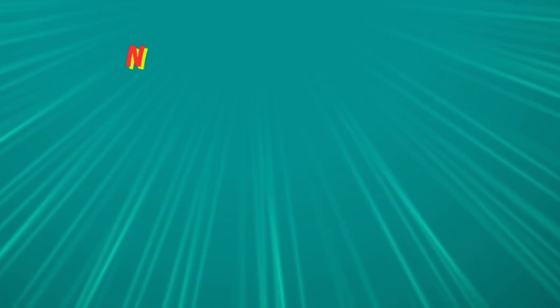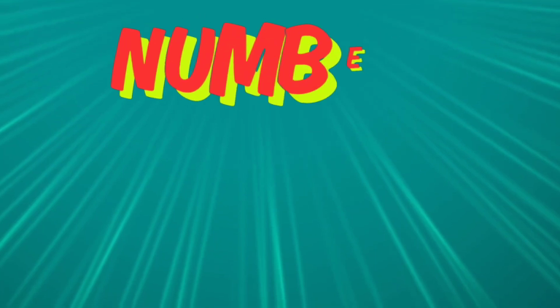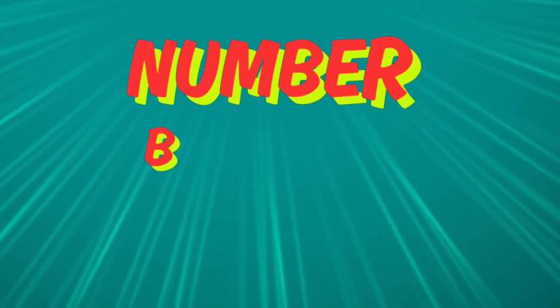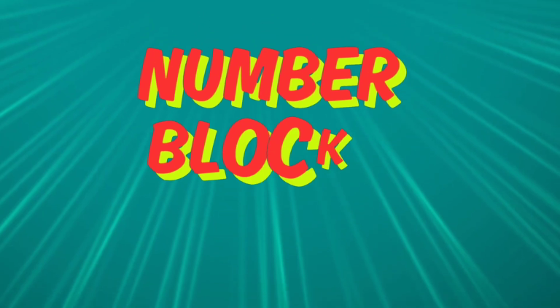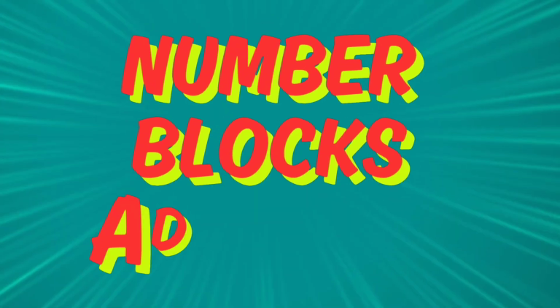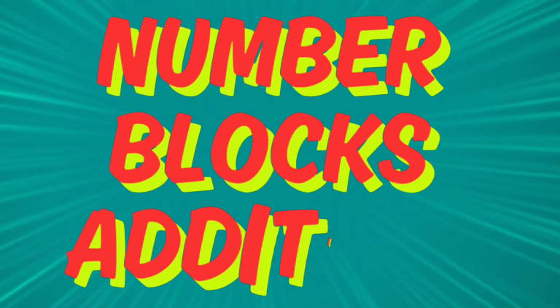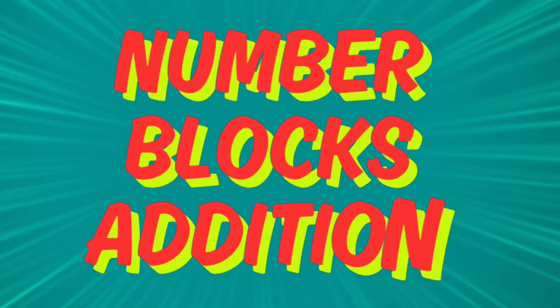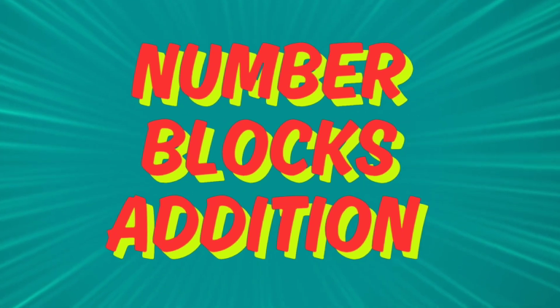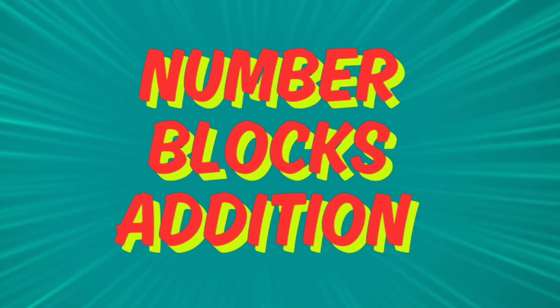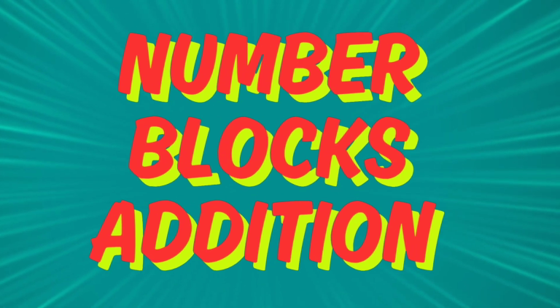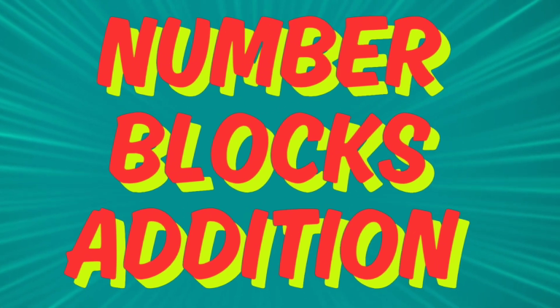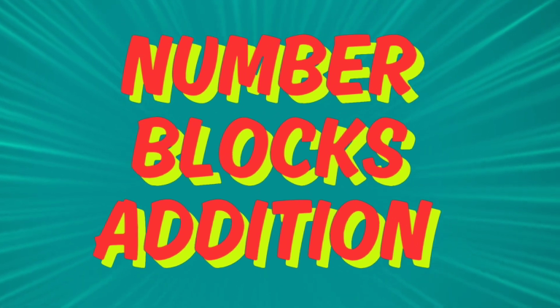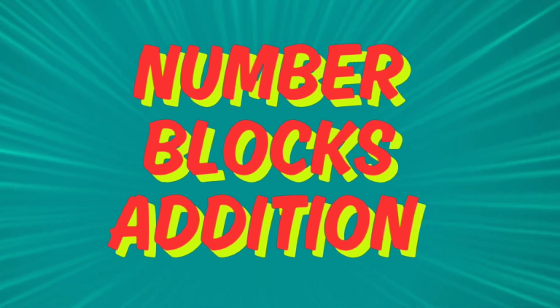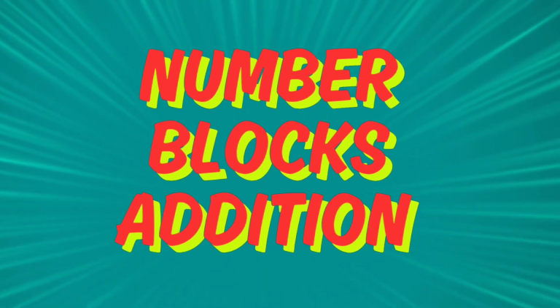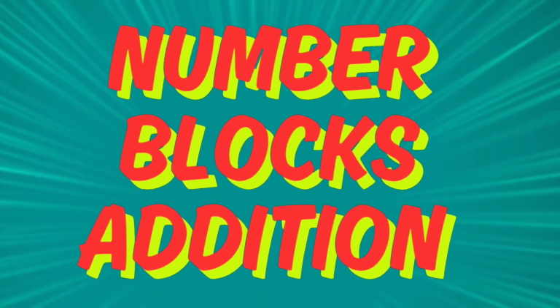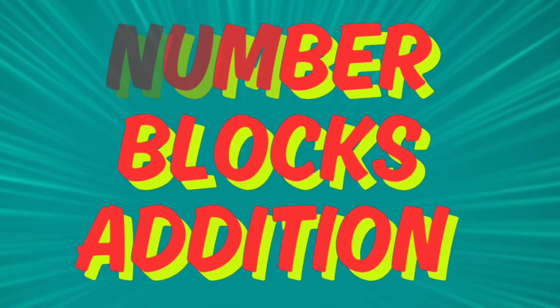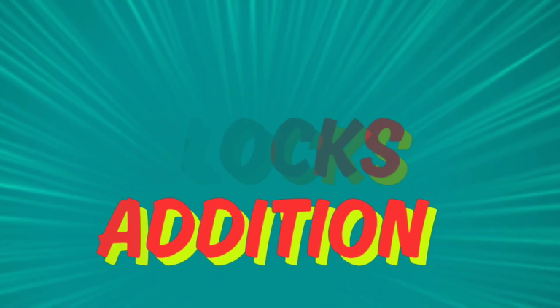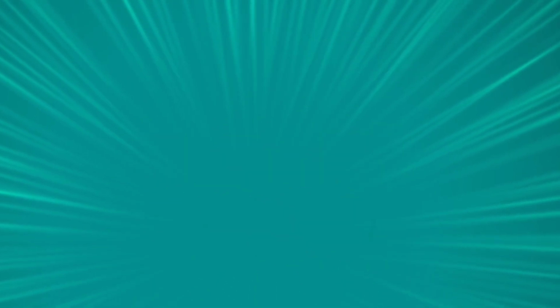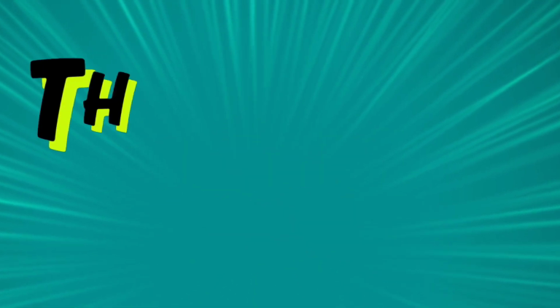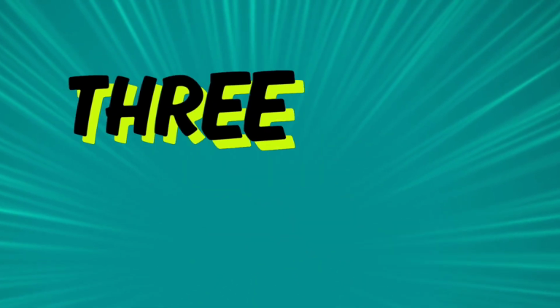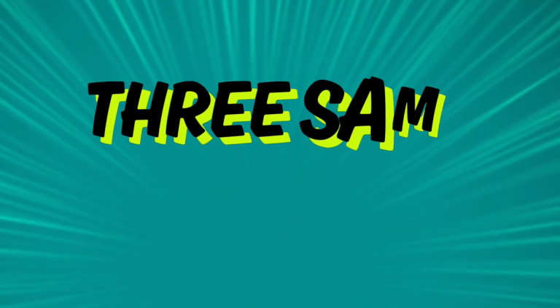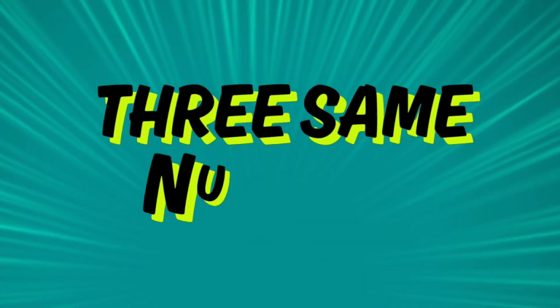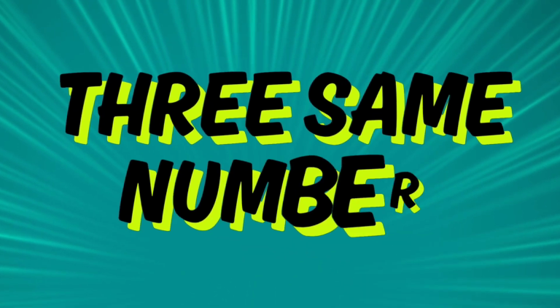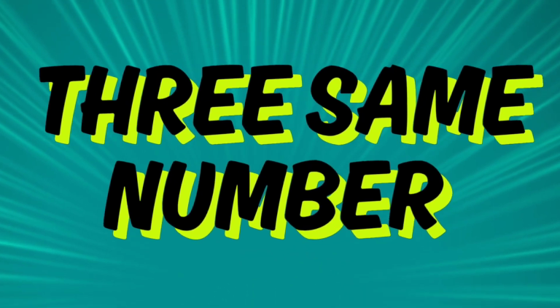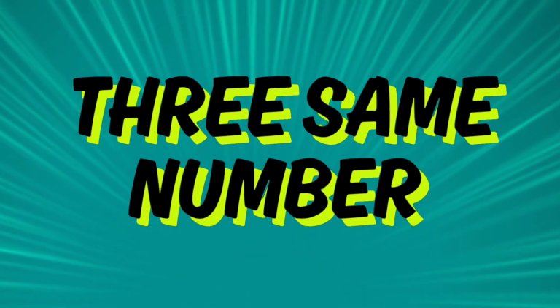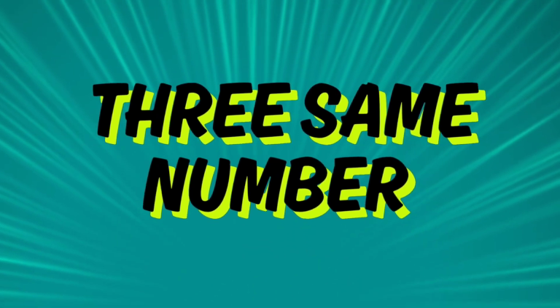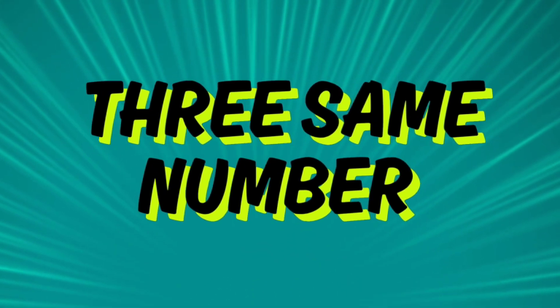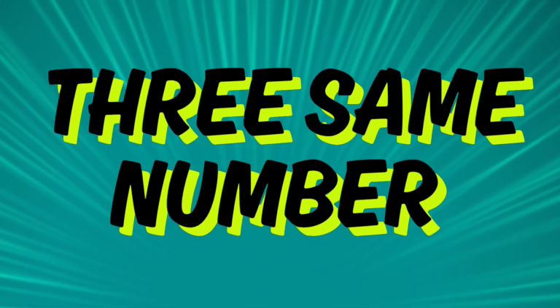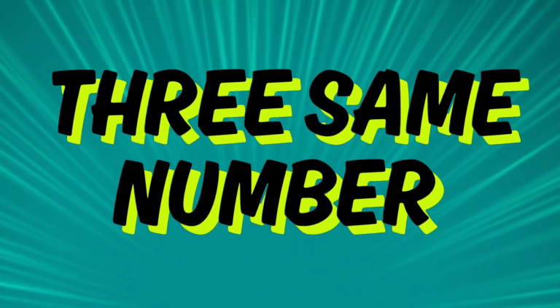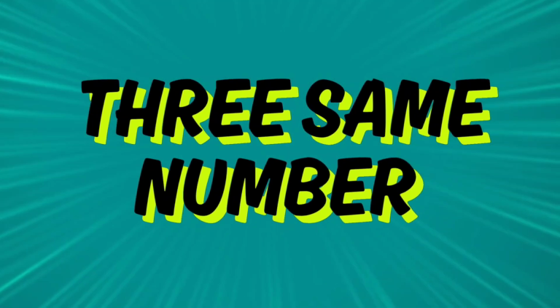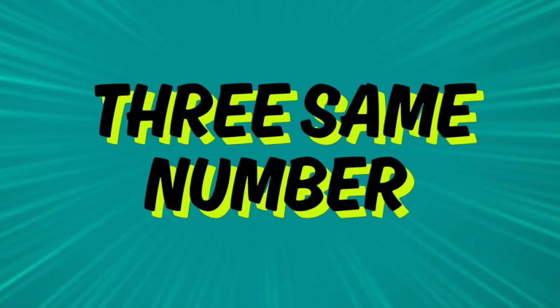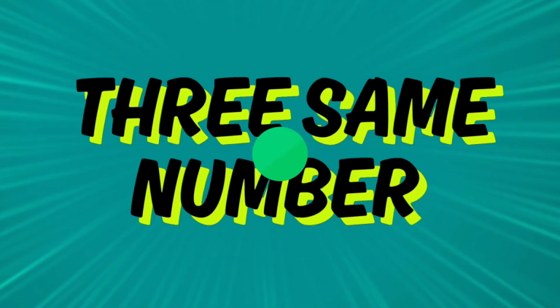Number blocks addition. 3 same number. Let's go.